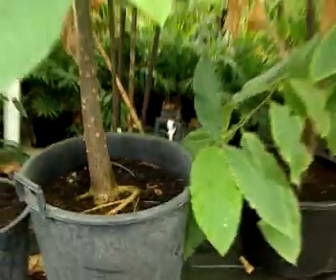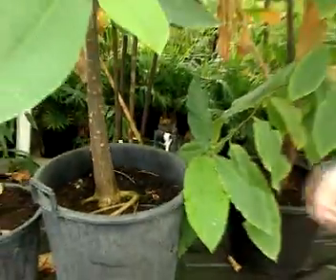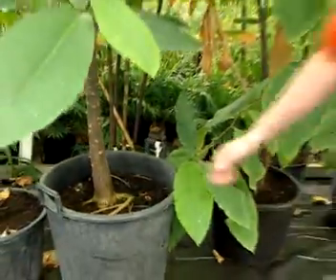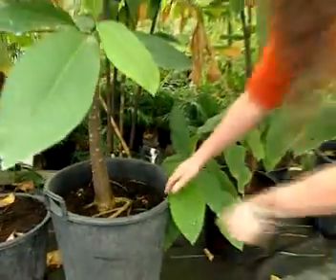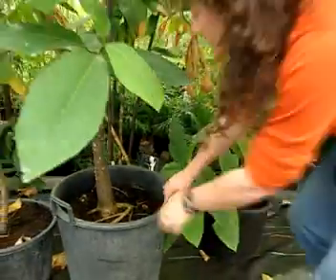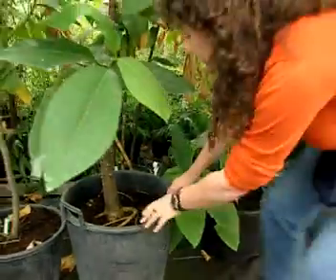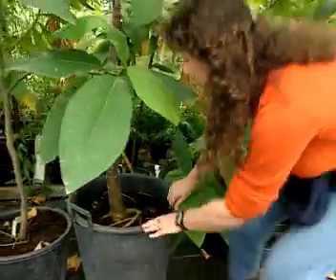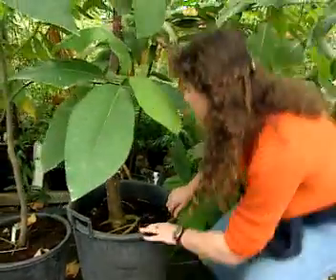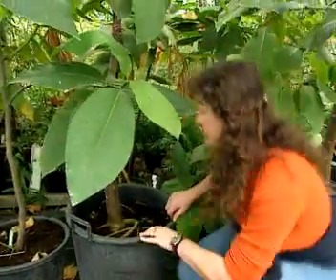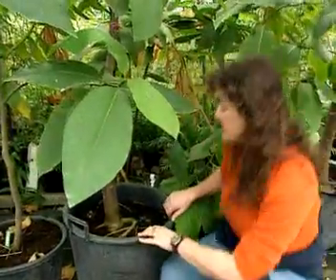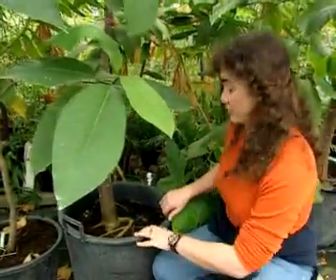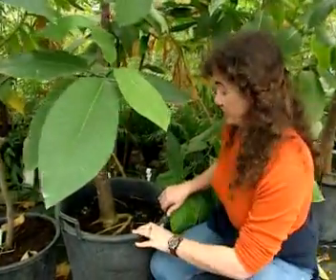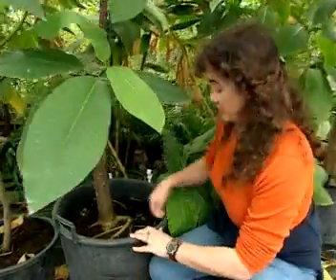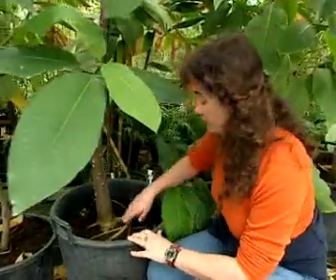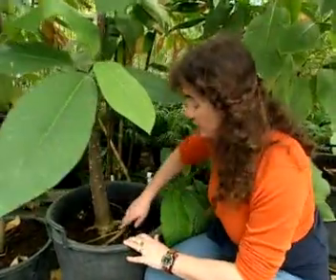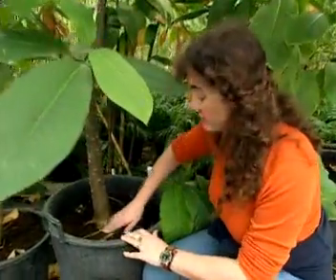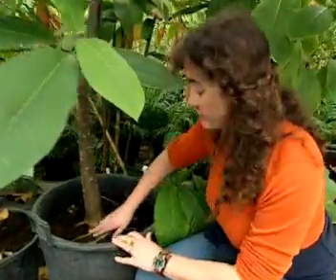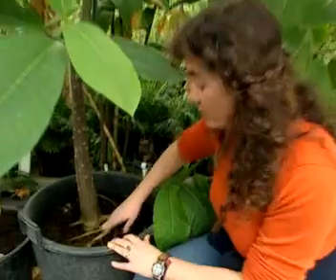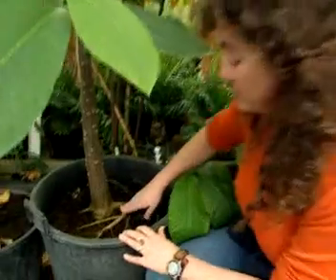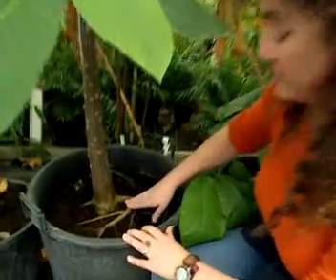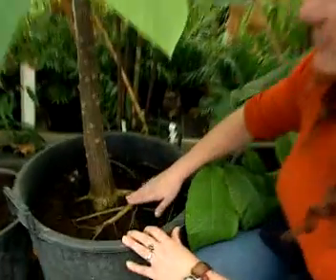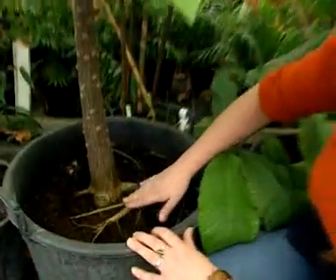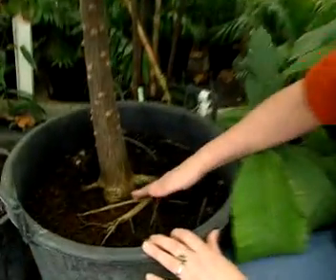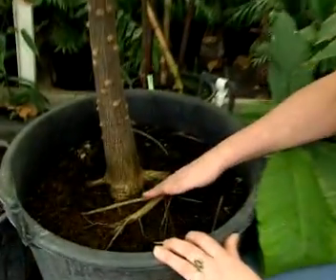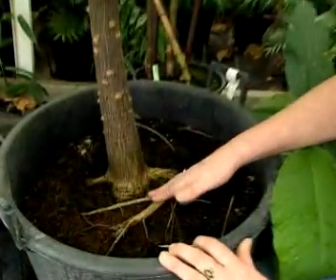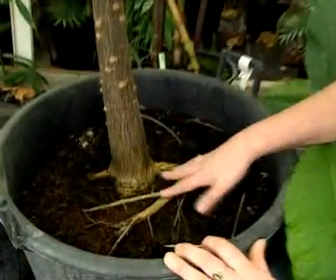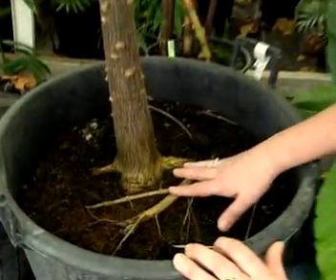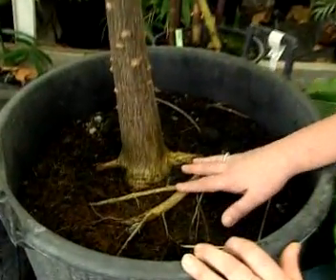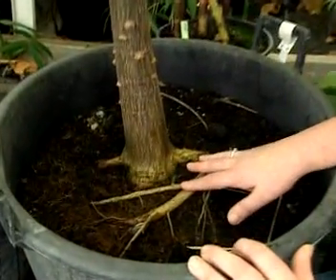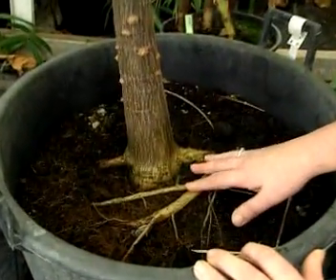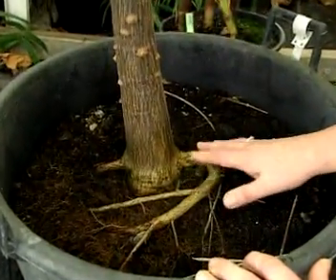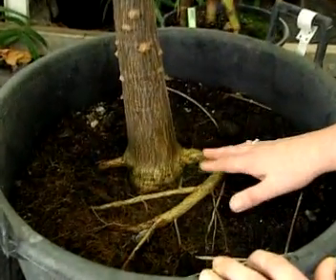Plants in dry places have very deep roots. You can tell this one's from a wet place because the roots are on the surface, because the air is full of moisture.